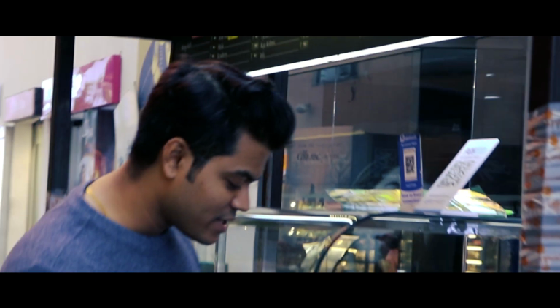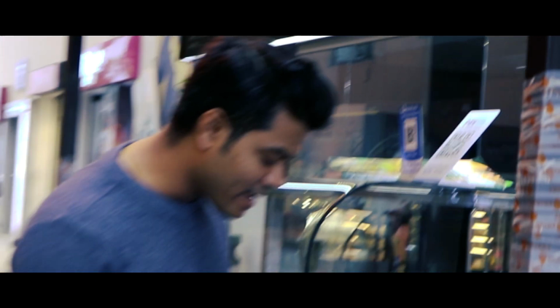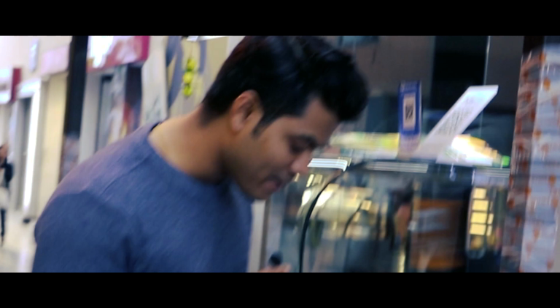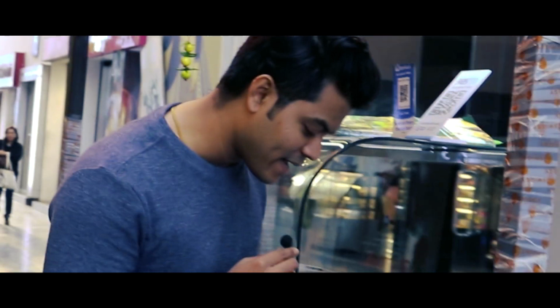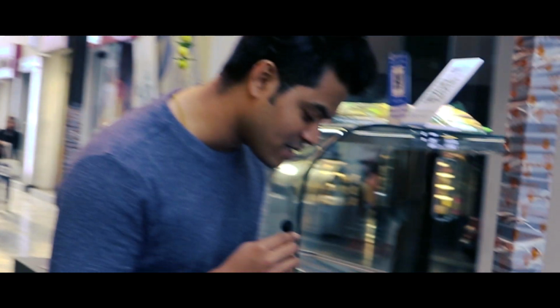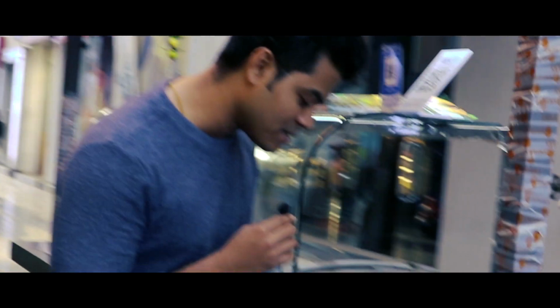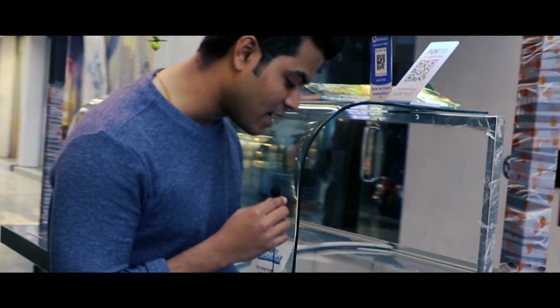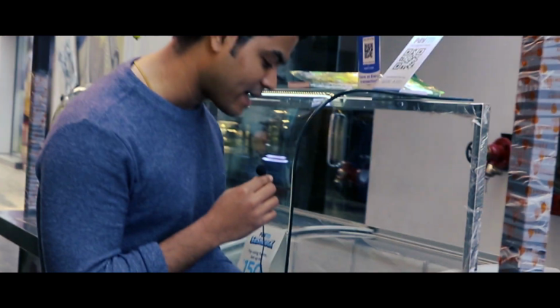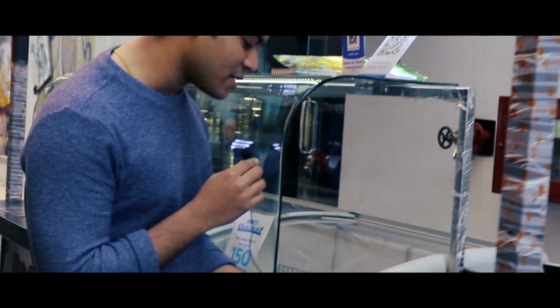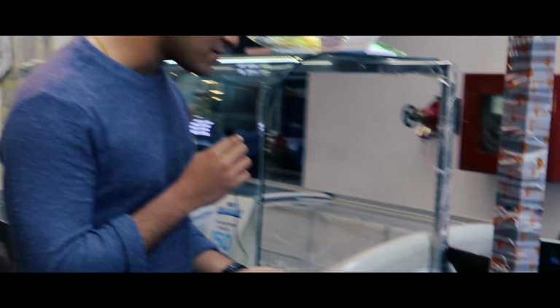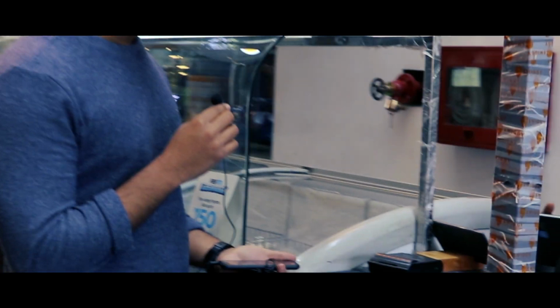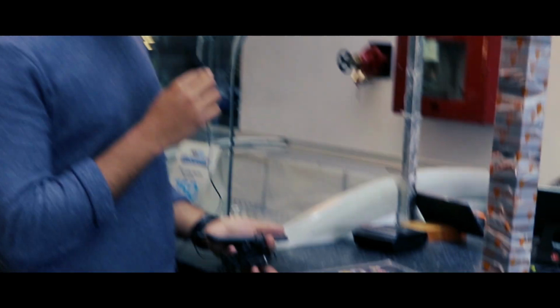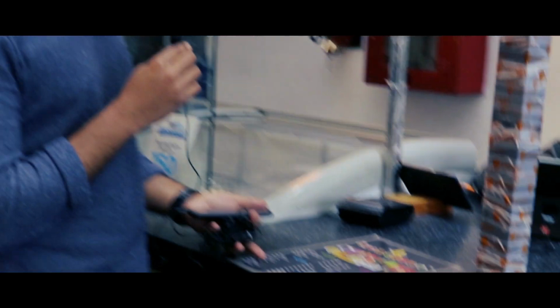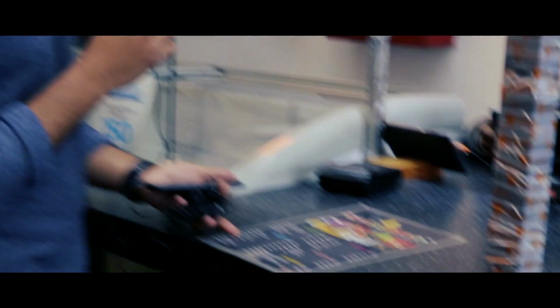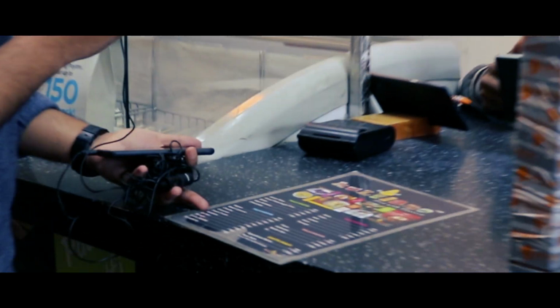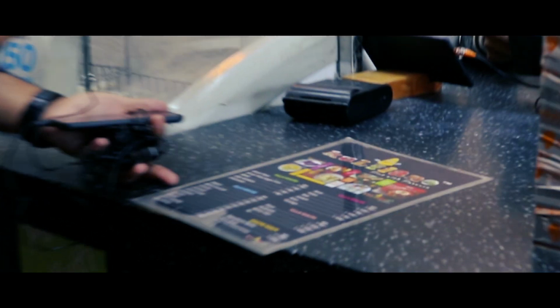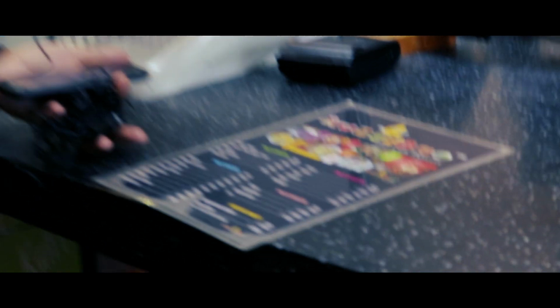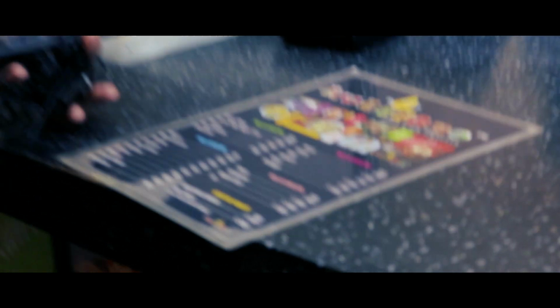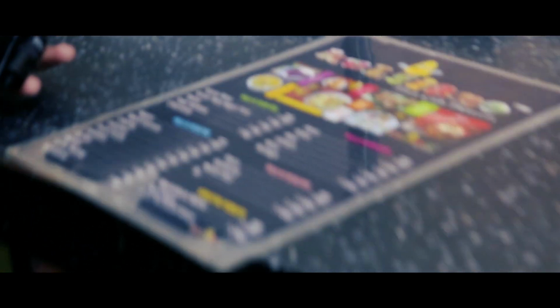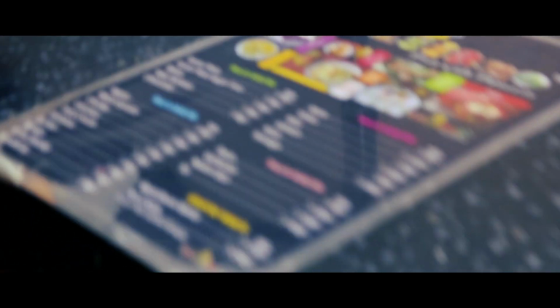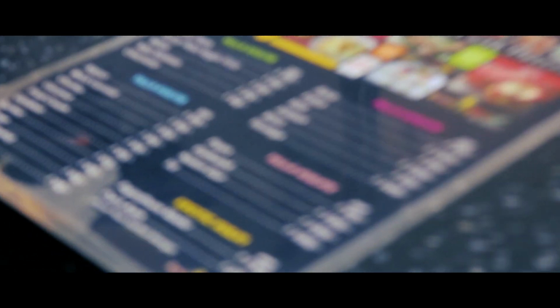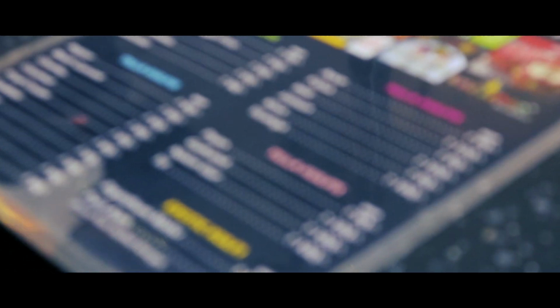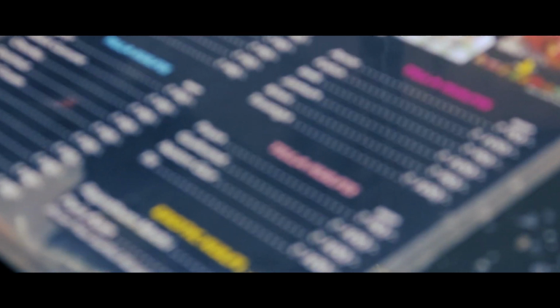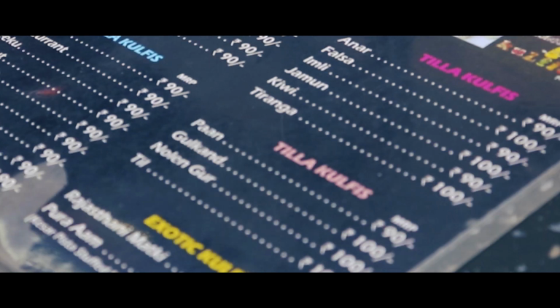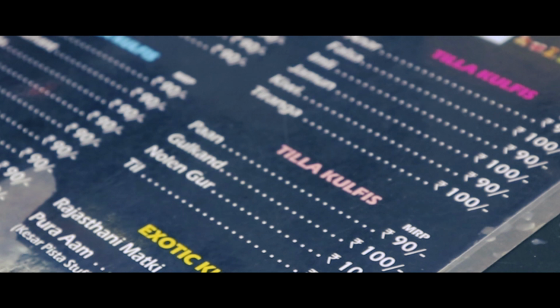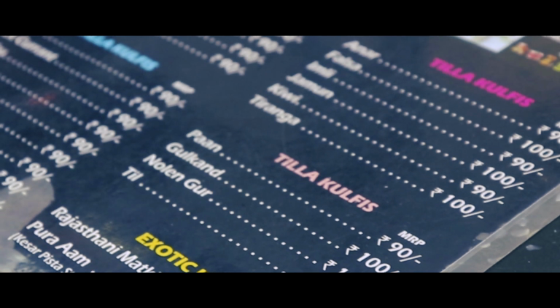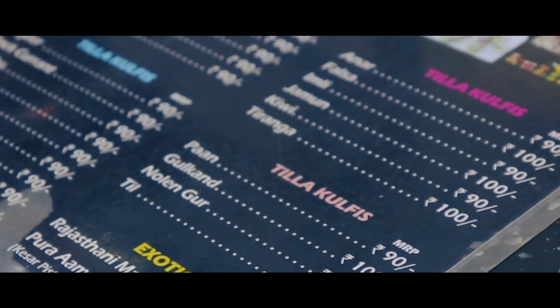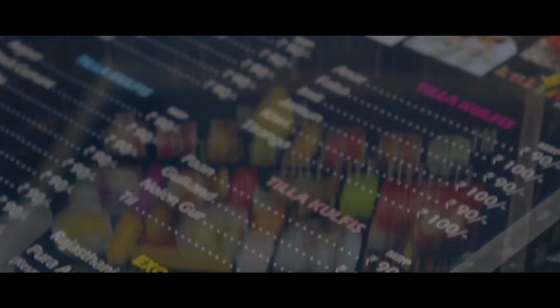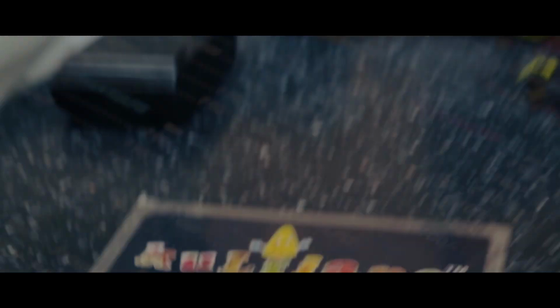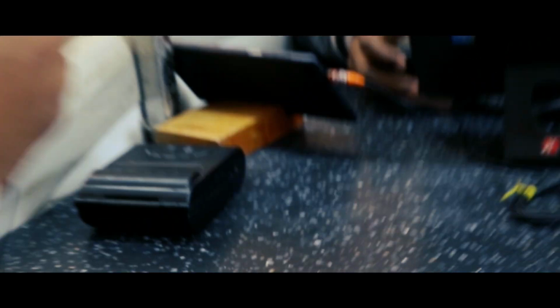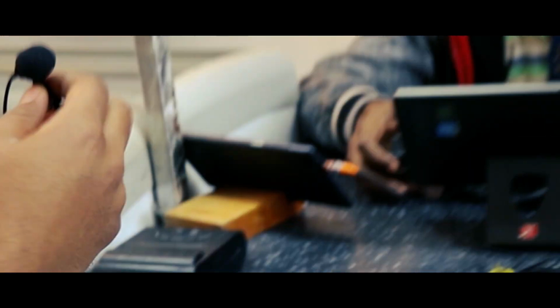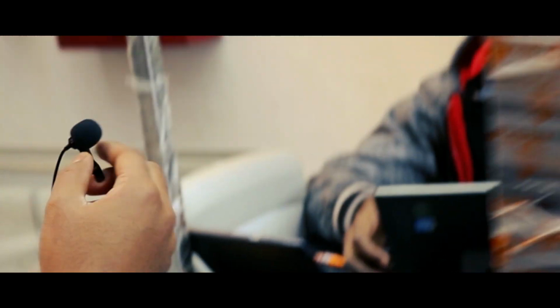I am showing you the options here: Kesar Pista, Sugar Free, Malai Kolkata, Kaju Kishmish, and many more. So what exactly is in the Kolkata Kulfi selection?